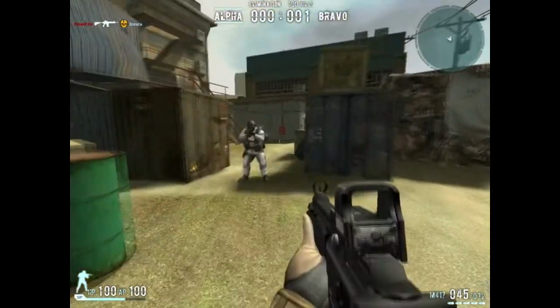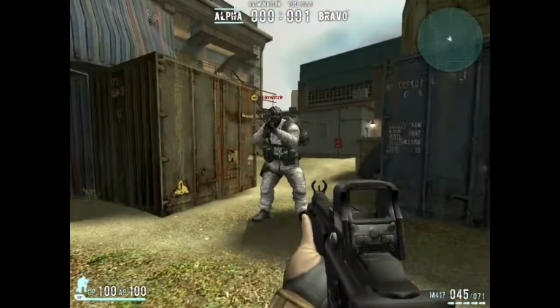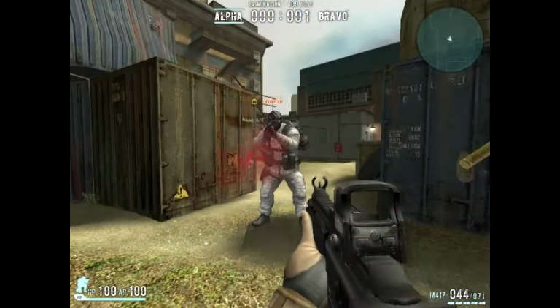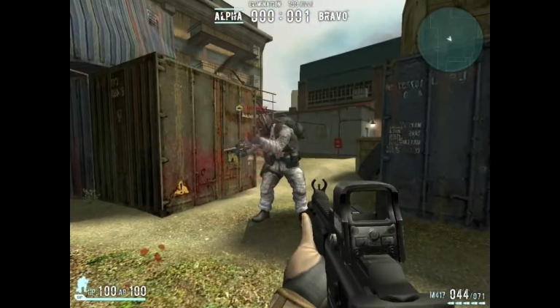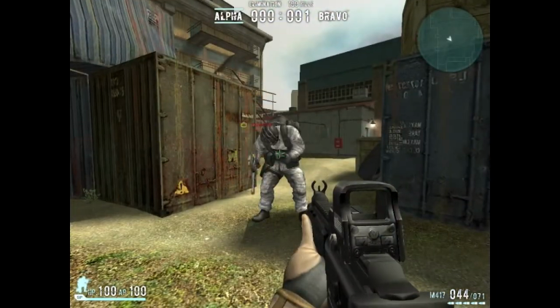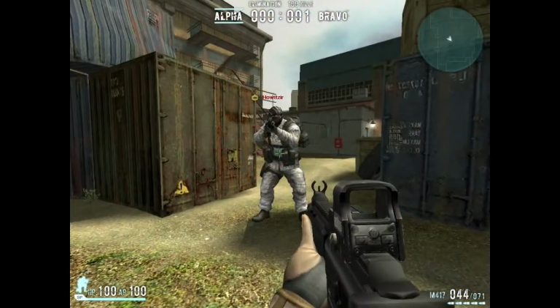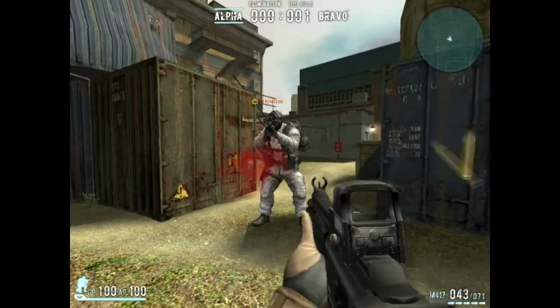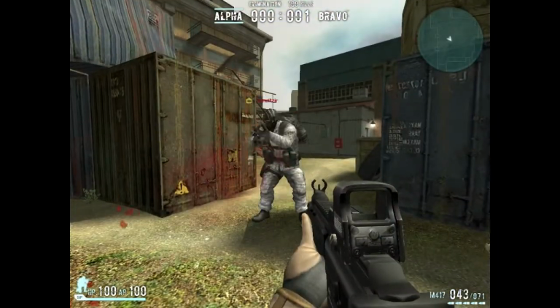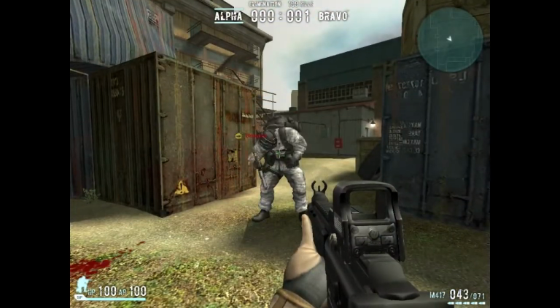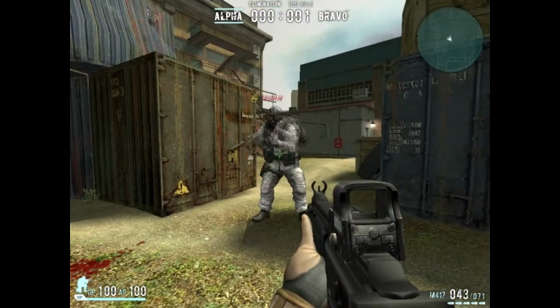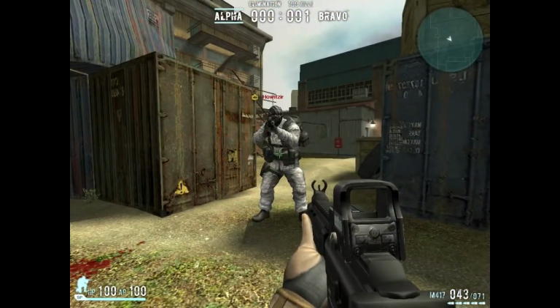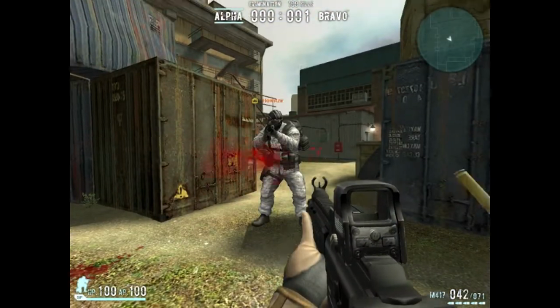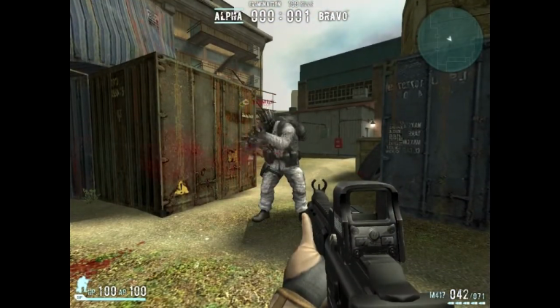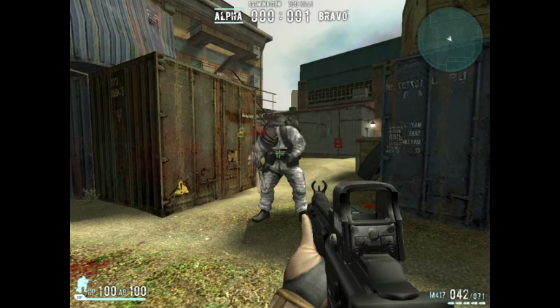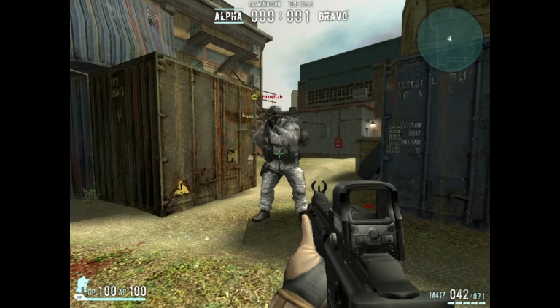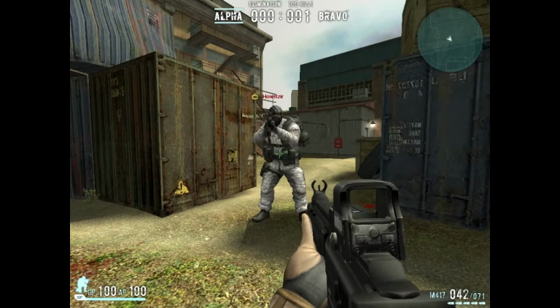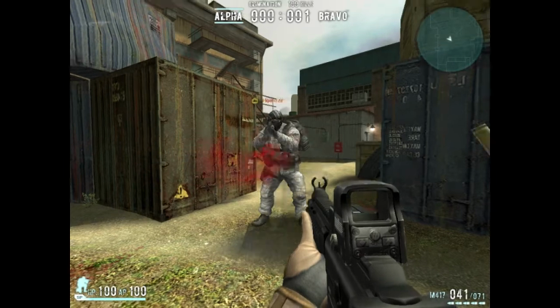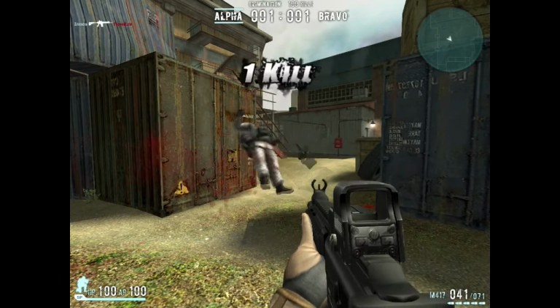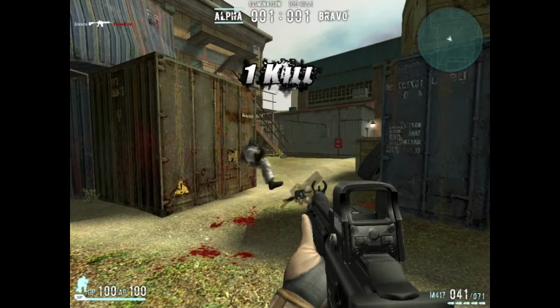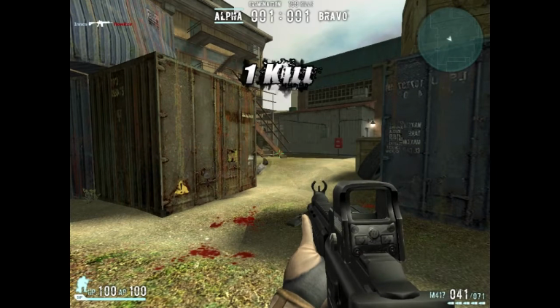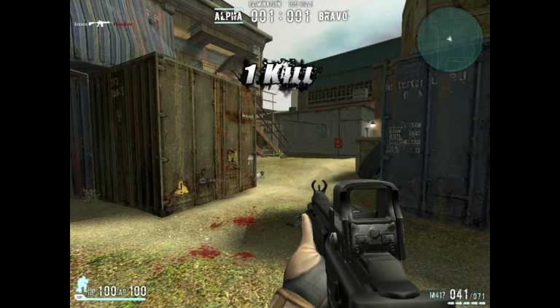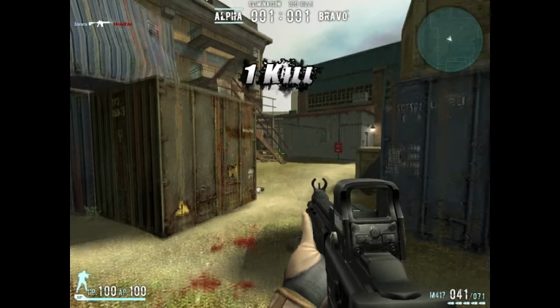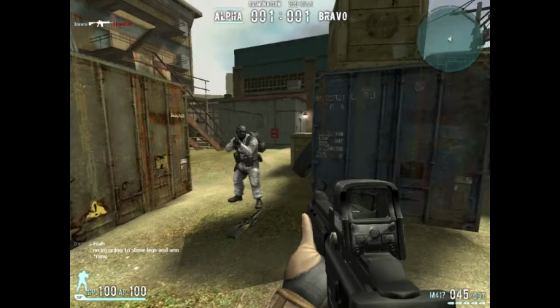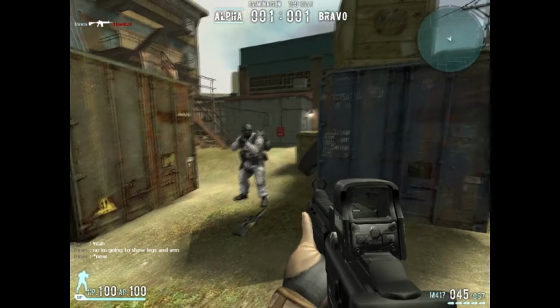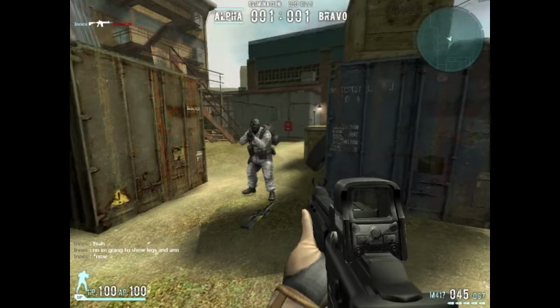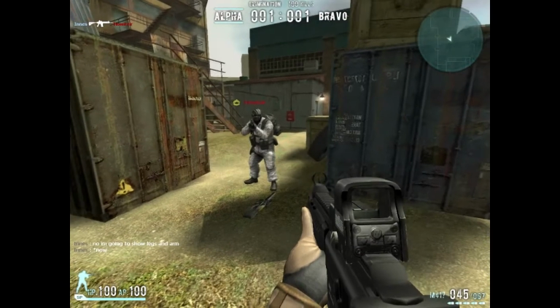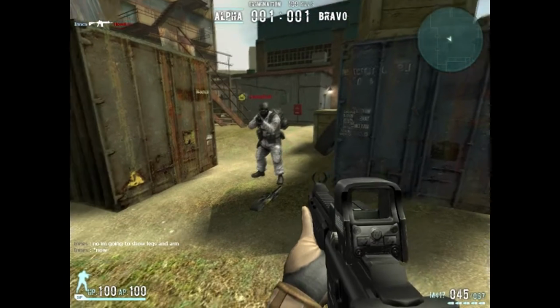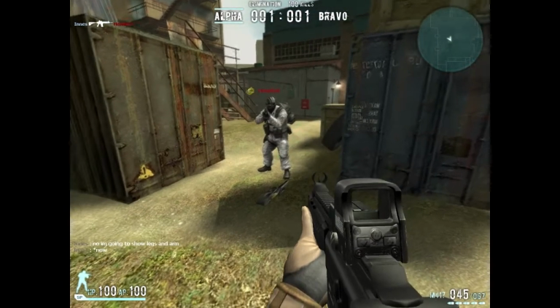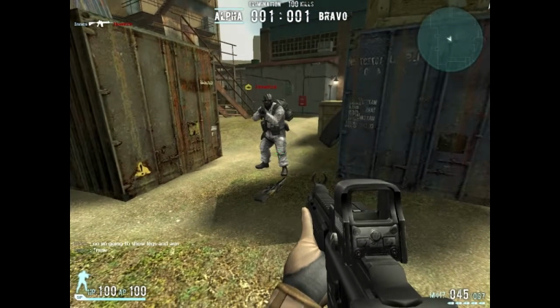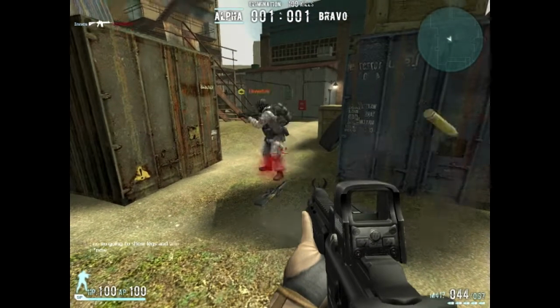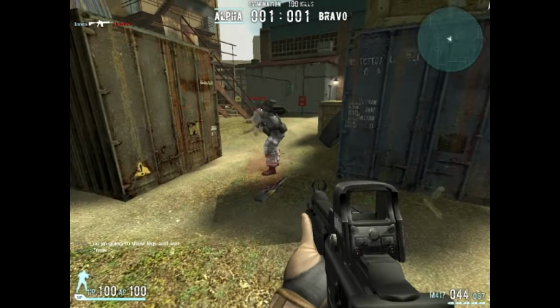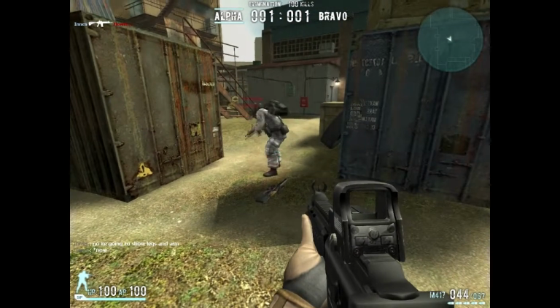This gun is 4 shots to the bottom, and 5 shots to the back.